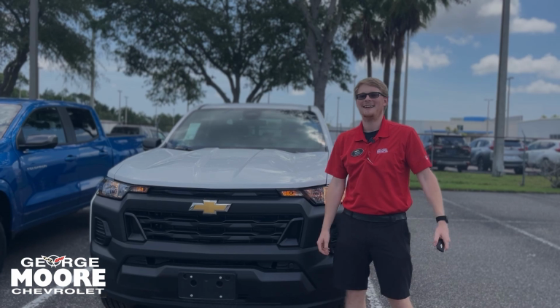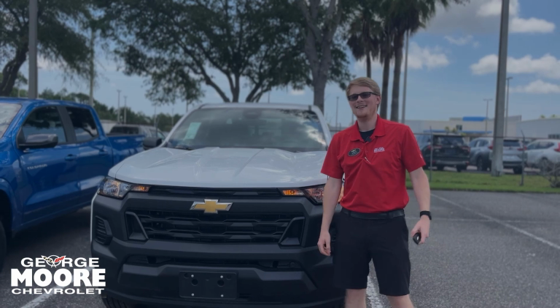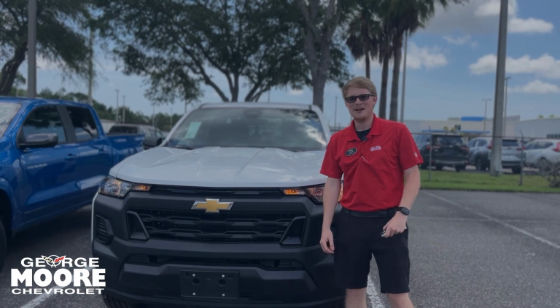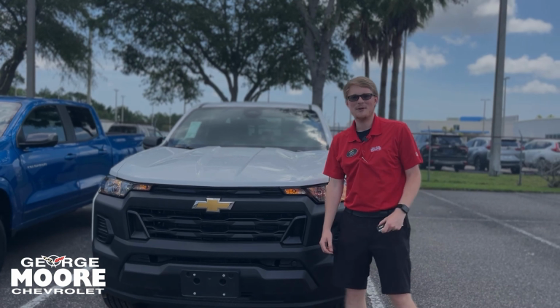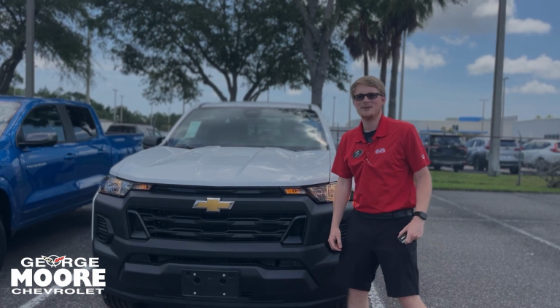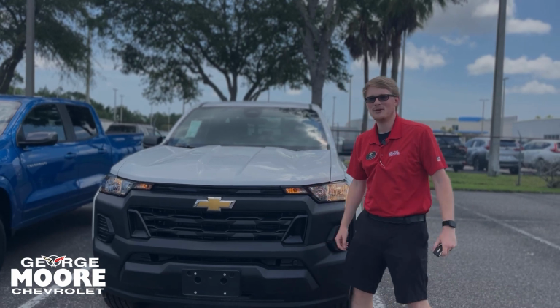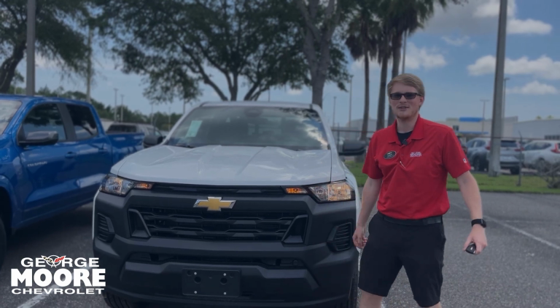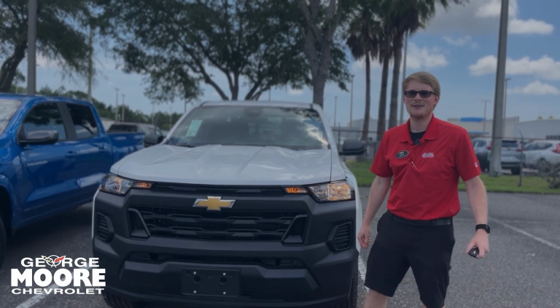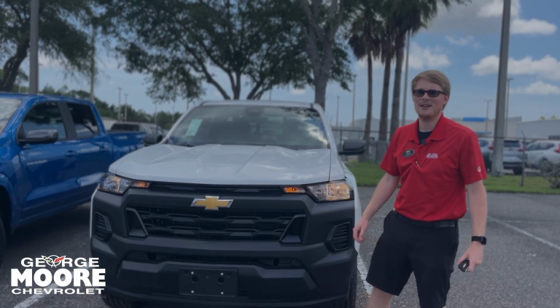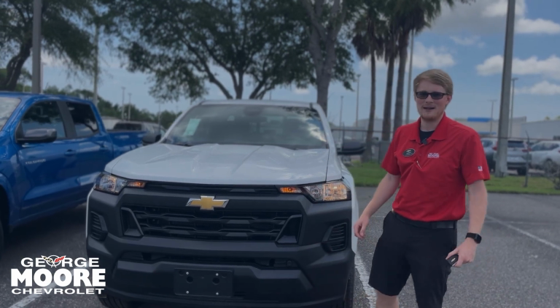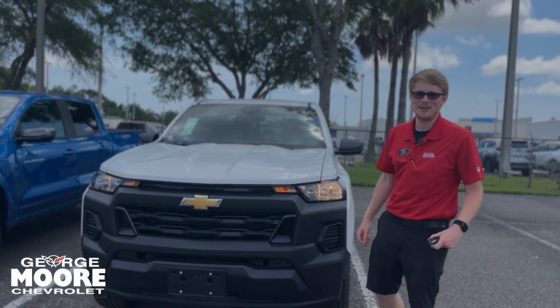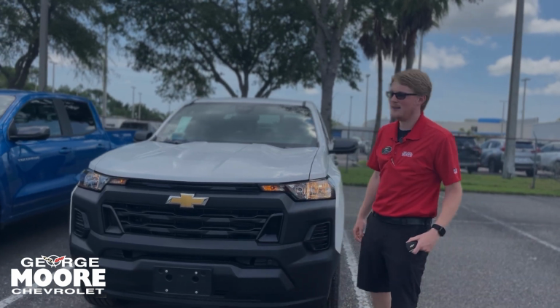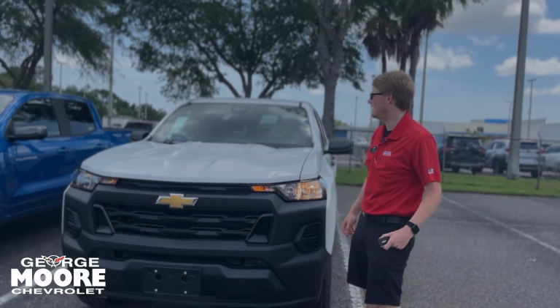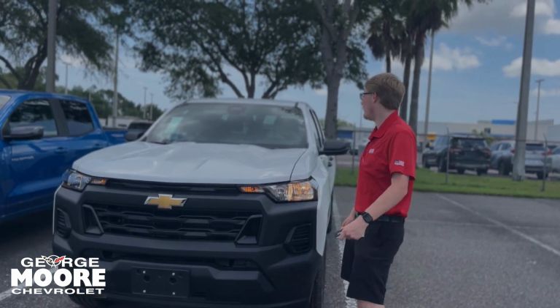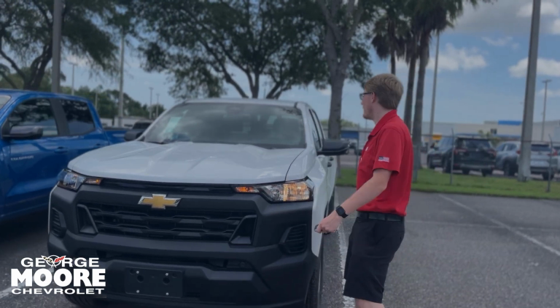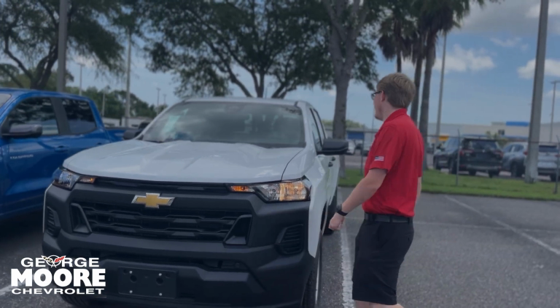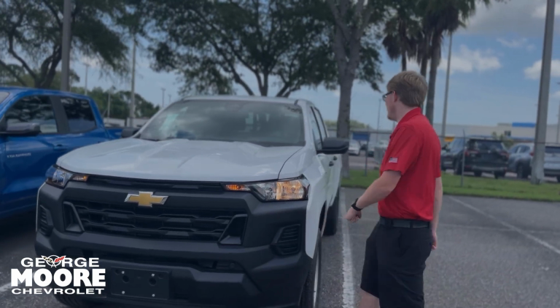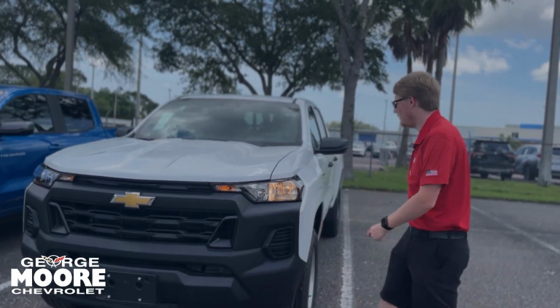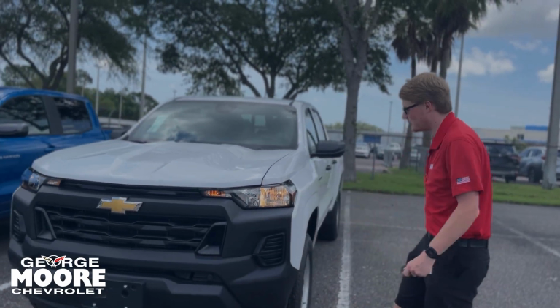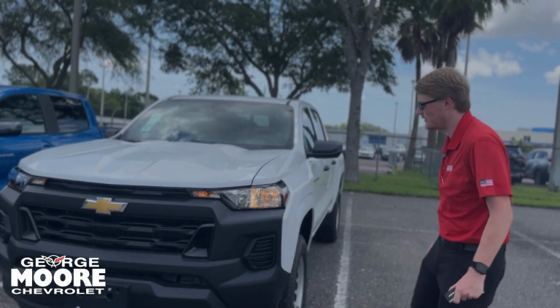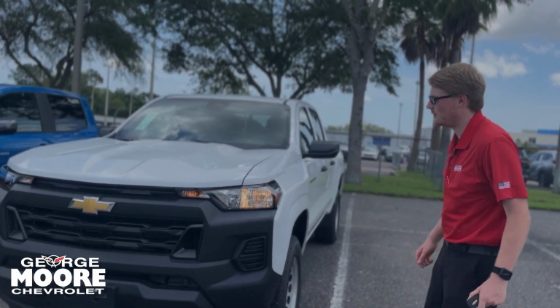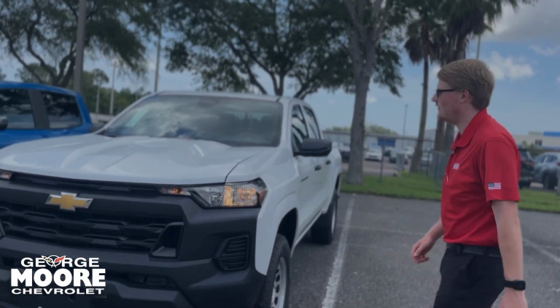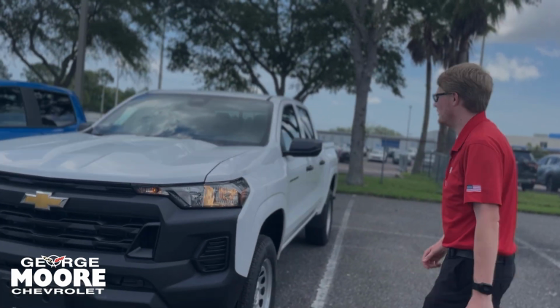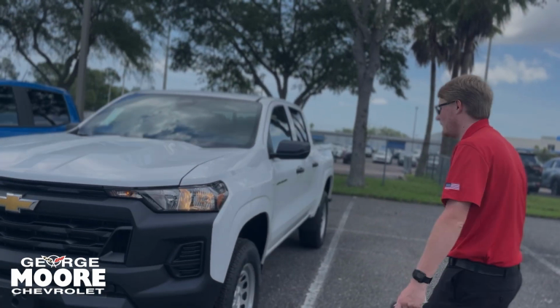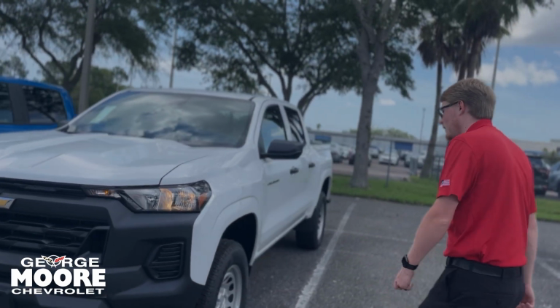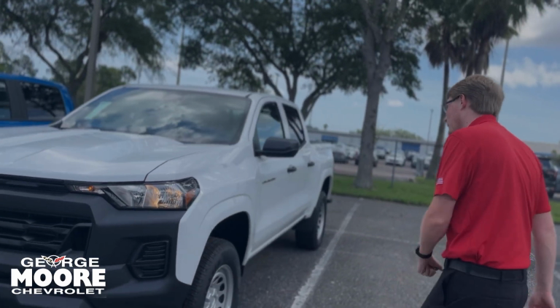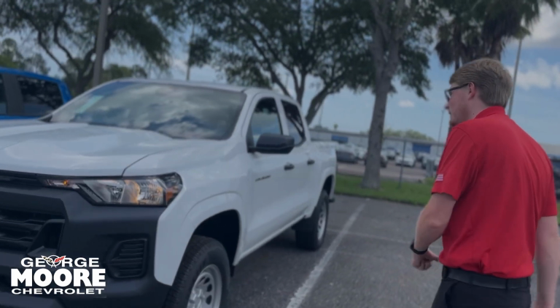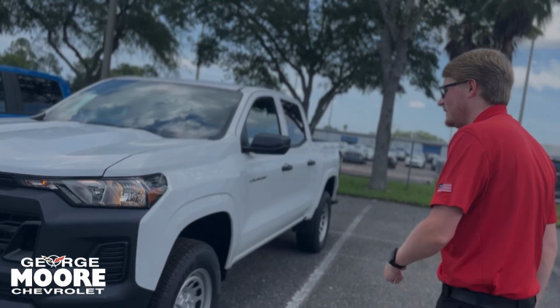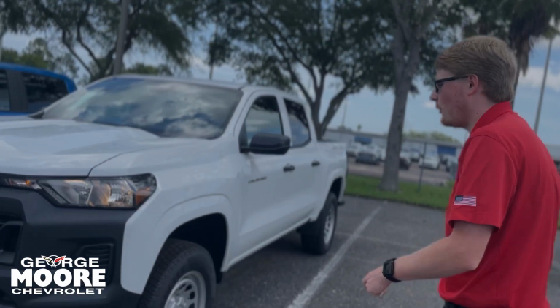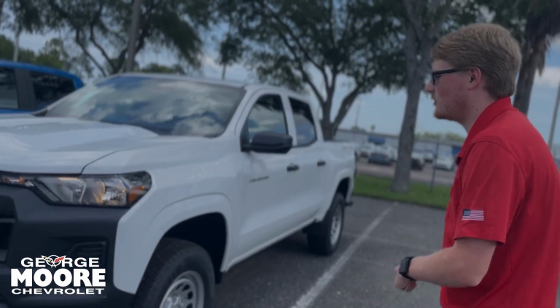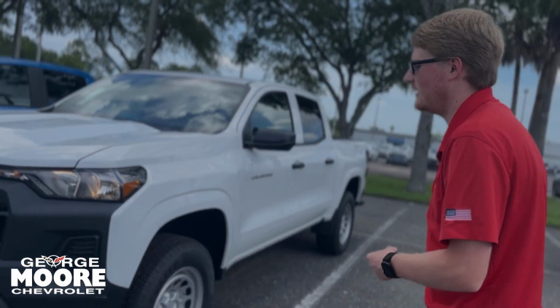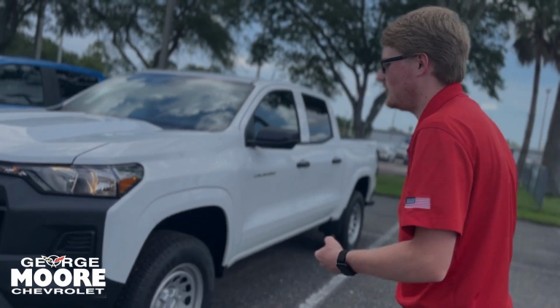Hey everybody, welcome to George Moore Chevrolet. My name is Cody. Today I'm going to walk around this beautiful 2024 Chevy Colorado. This is the work truck edition.